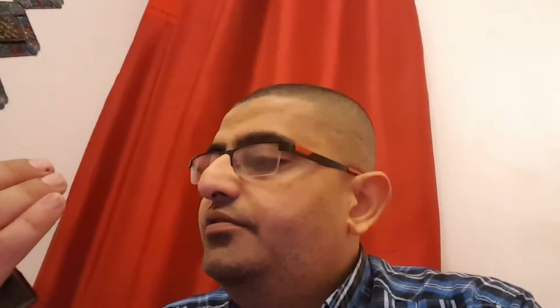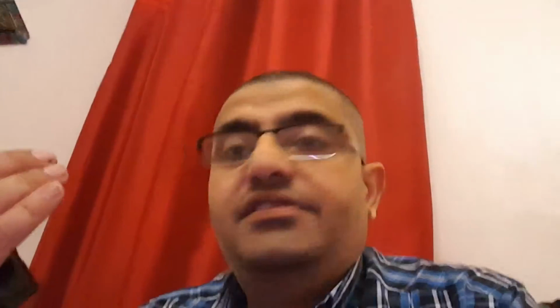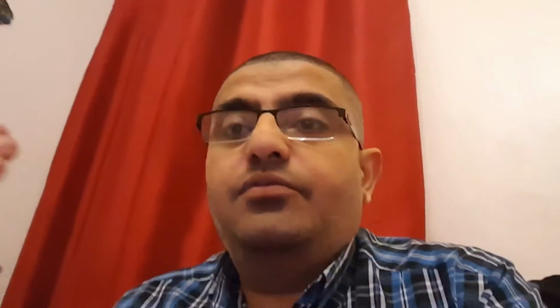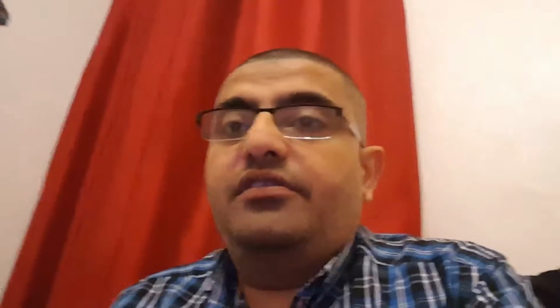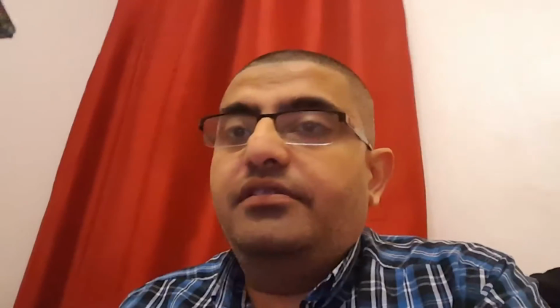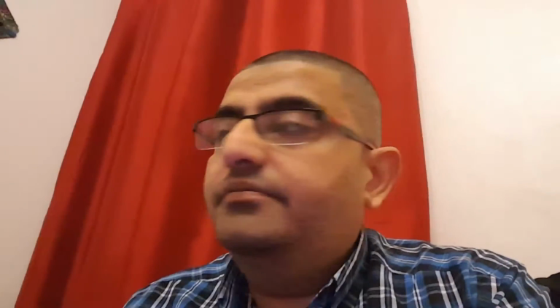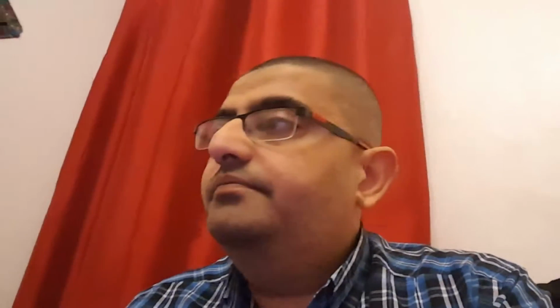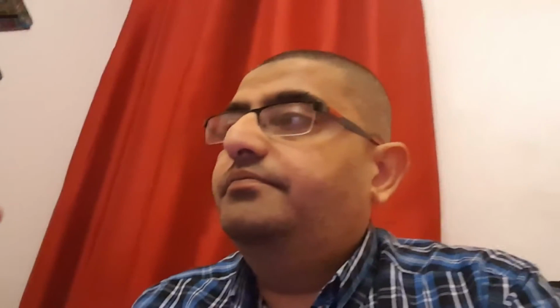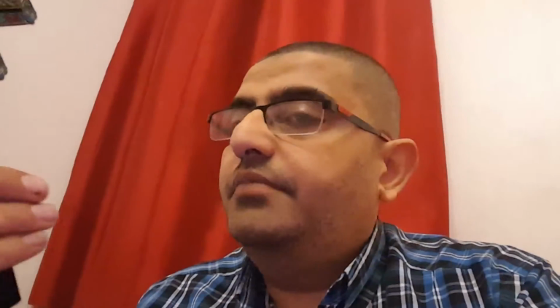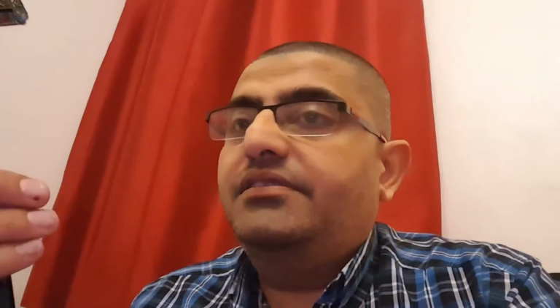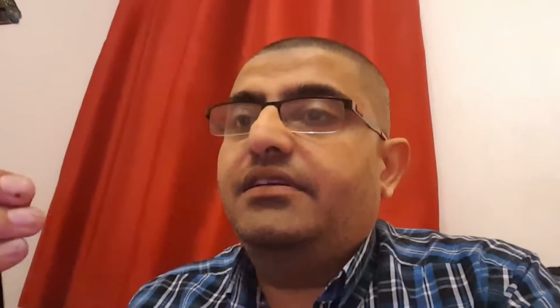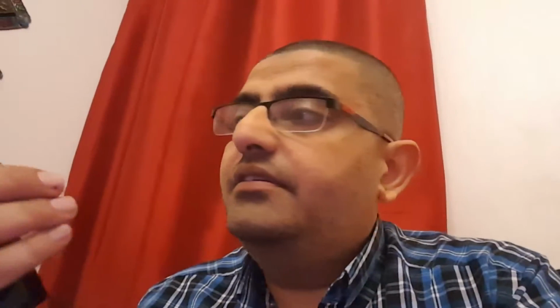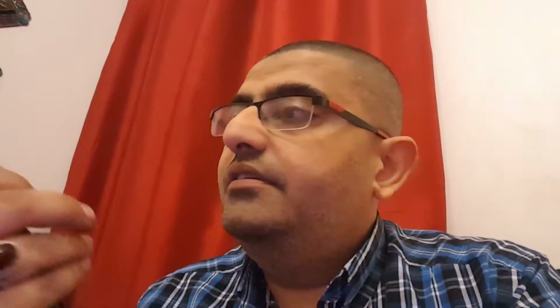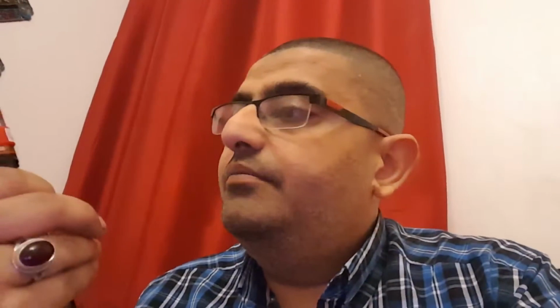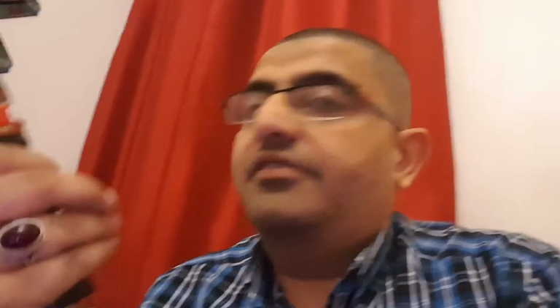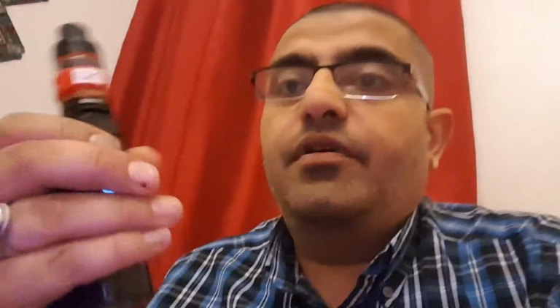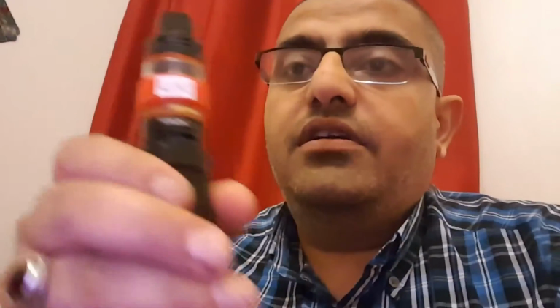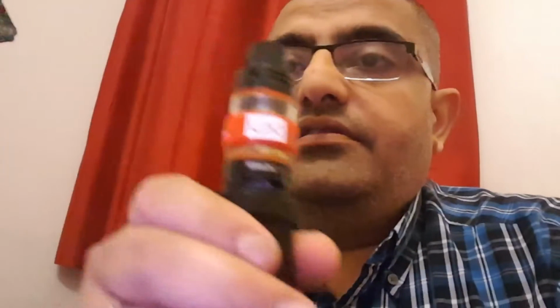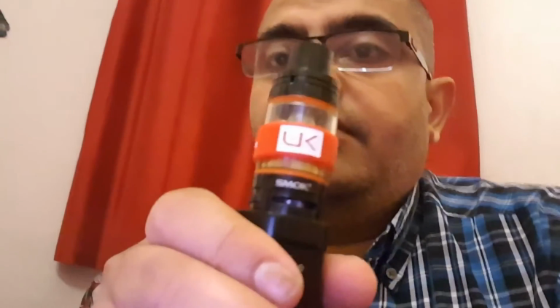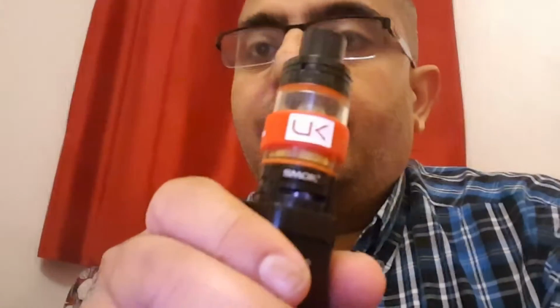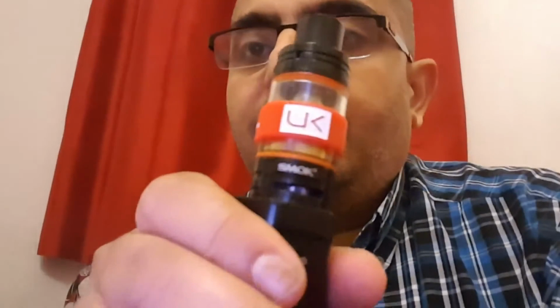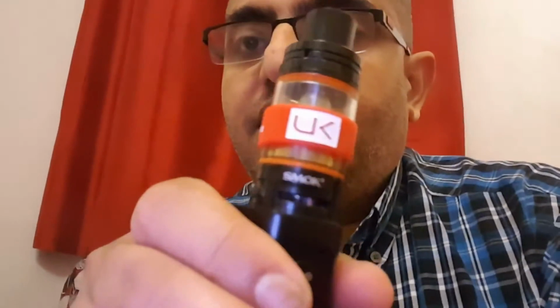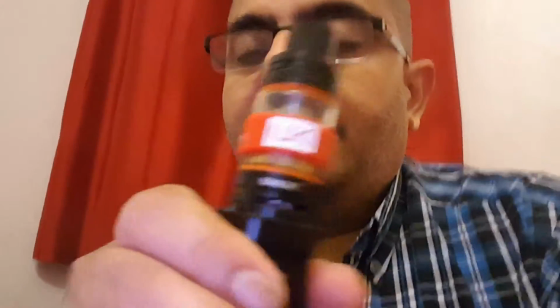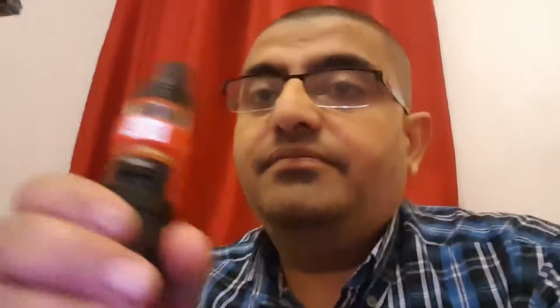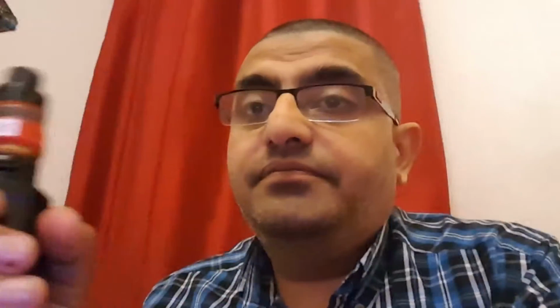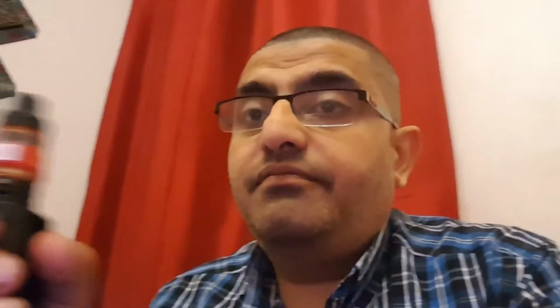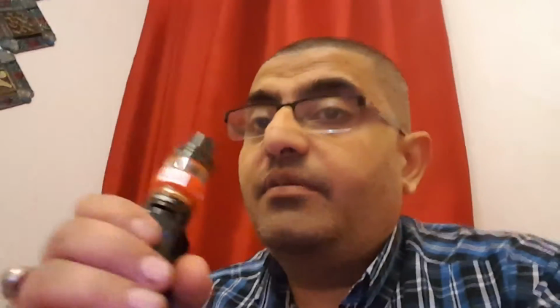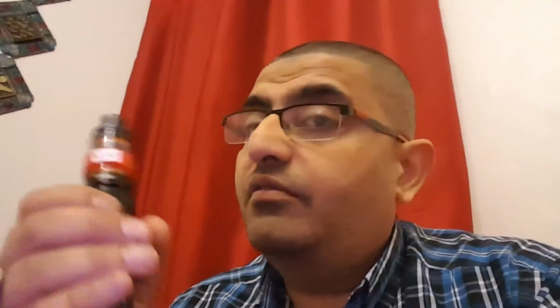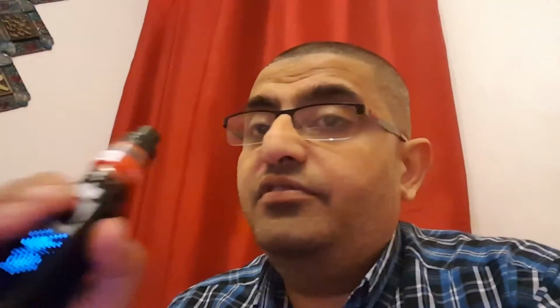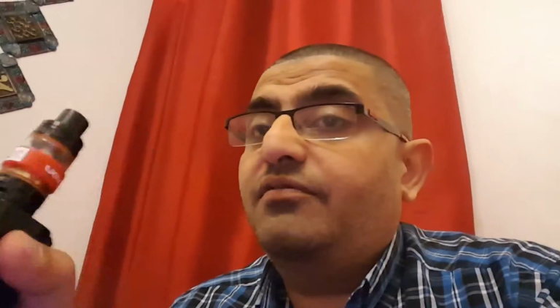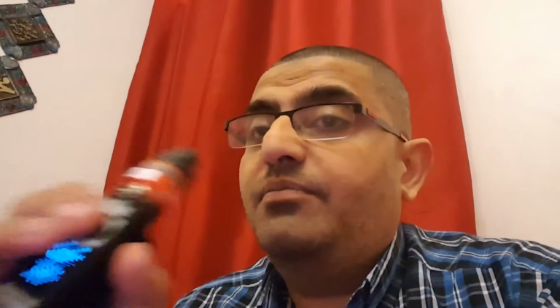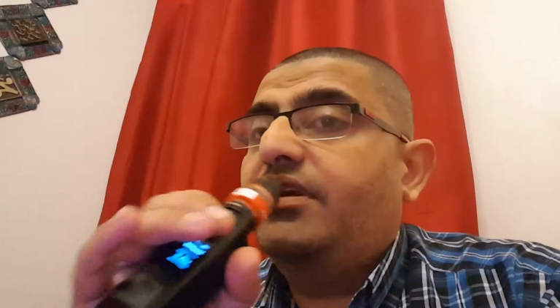110 watts by a tank, by a smock. I forgot the name of the tank. Check the vape on it.